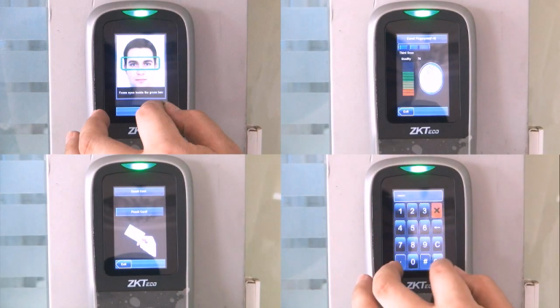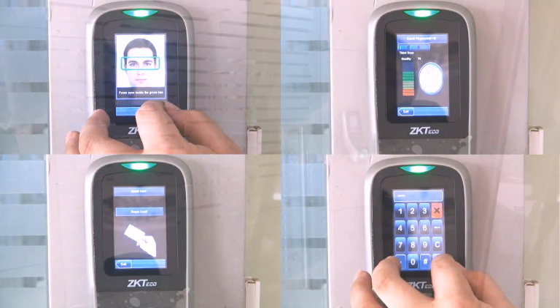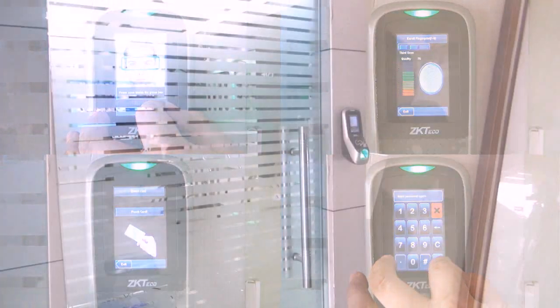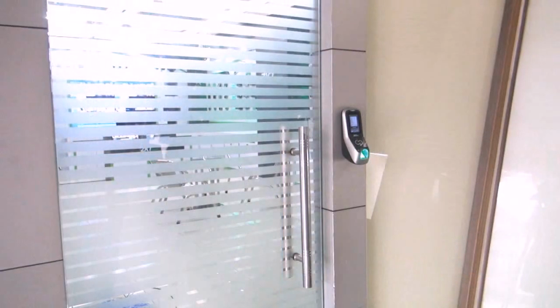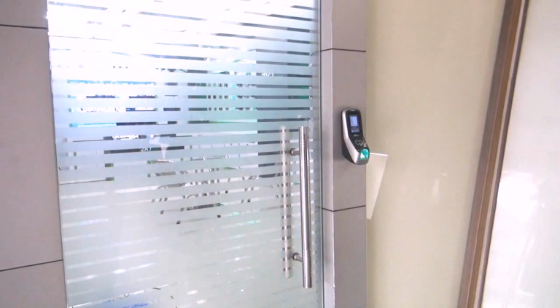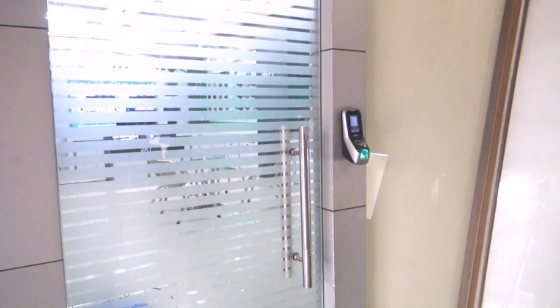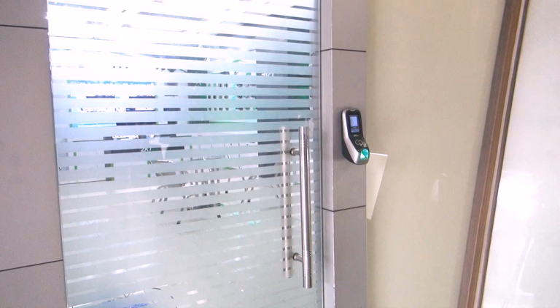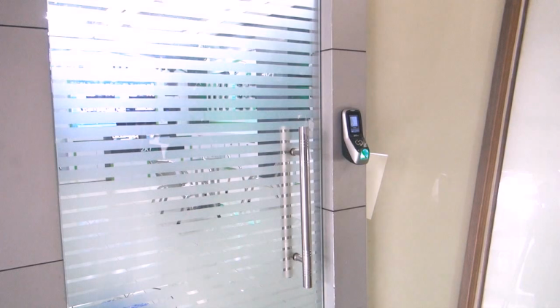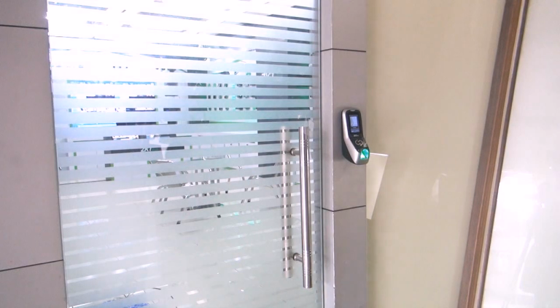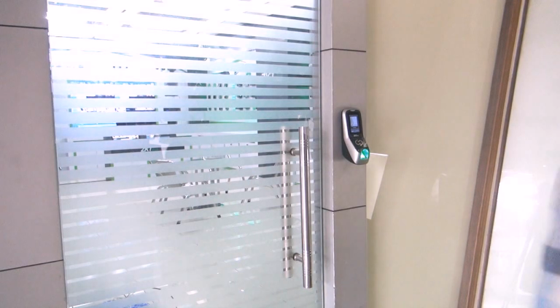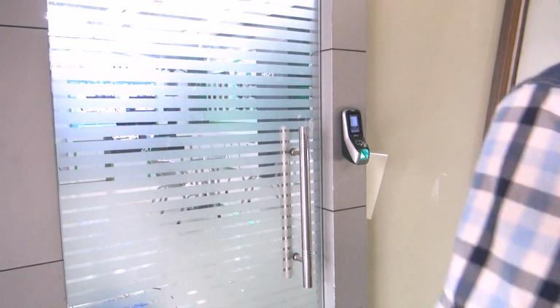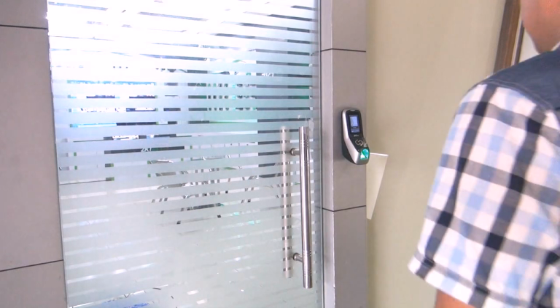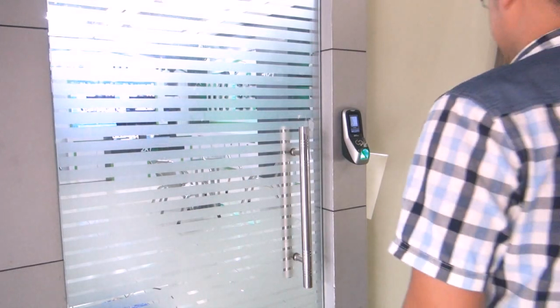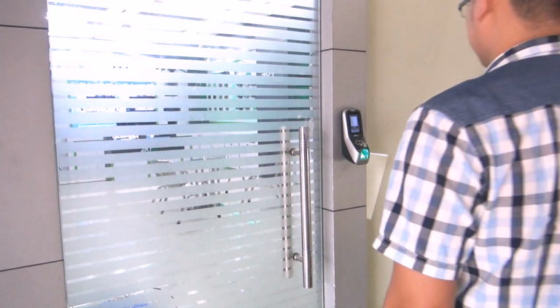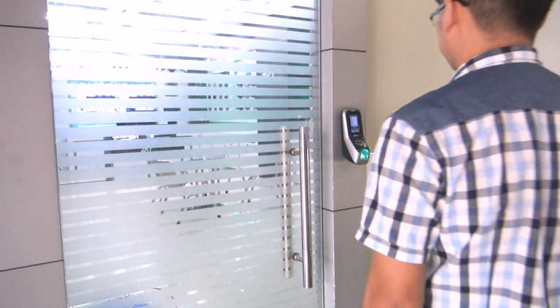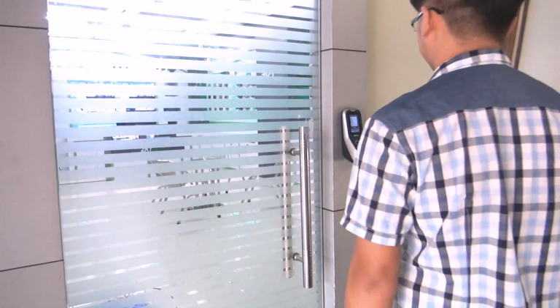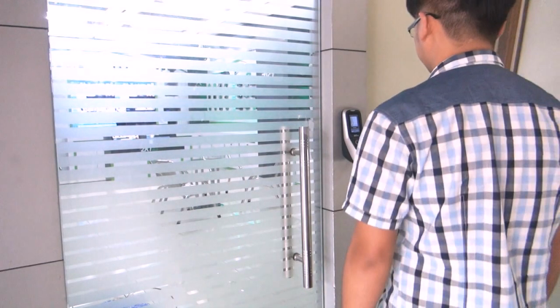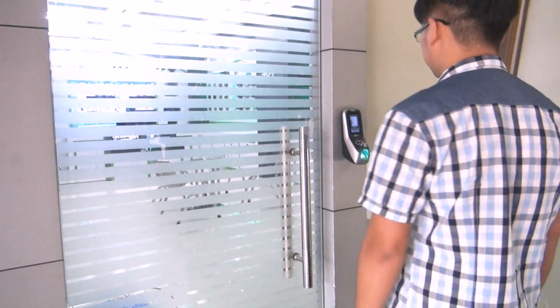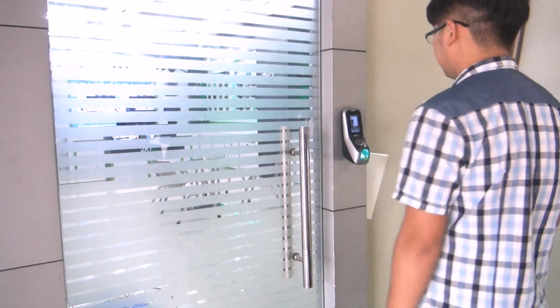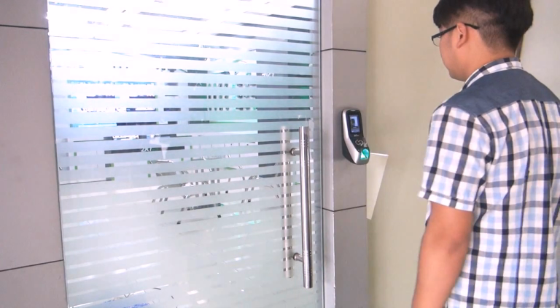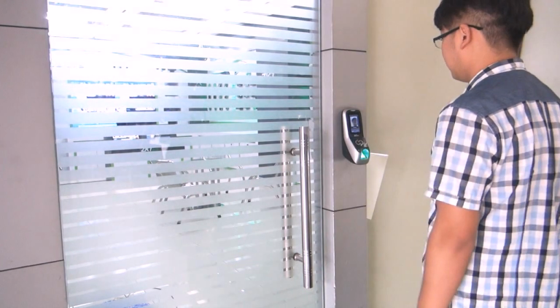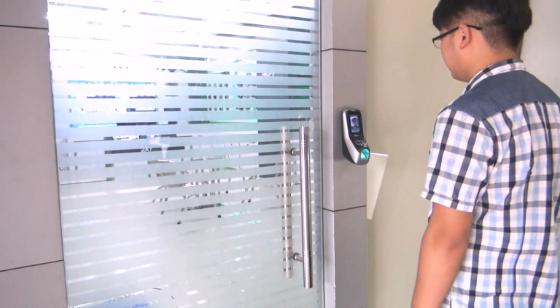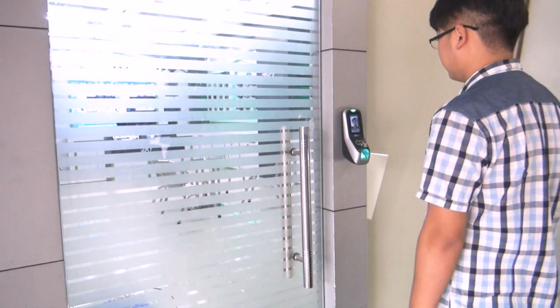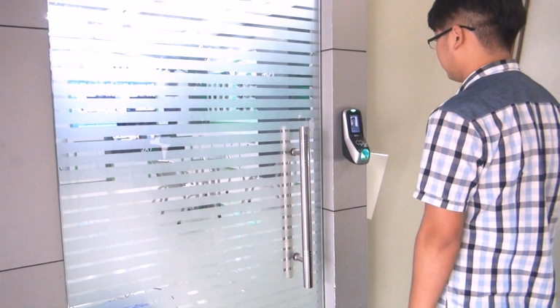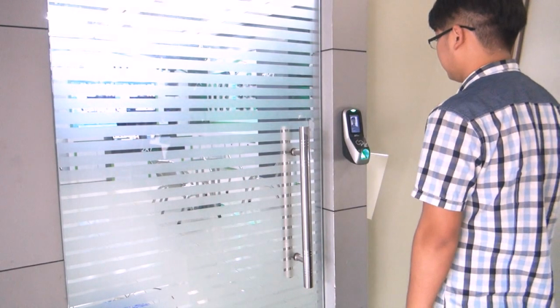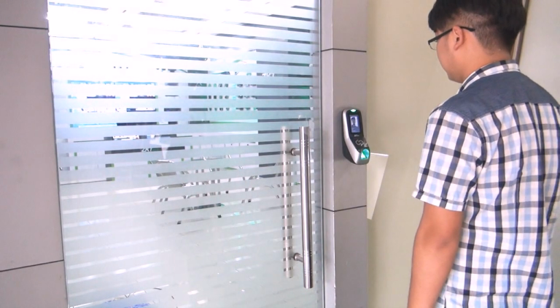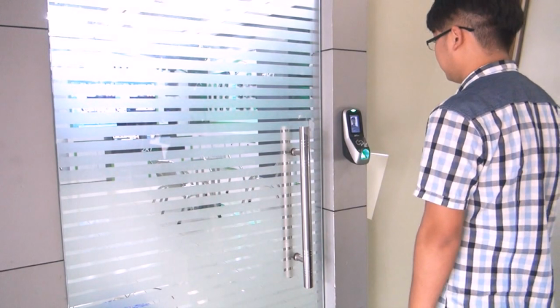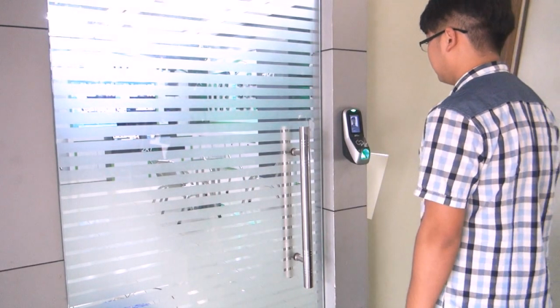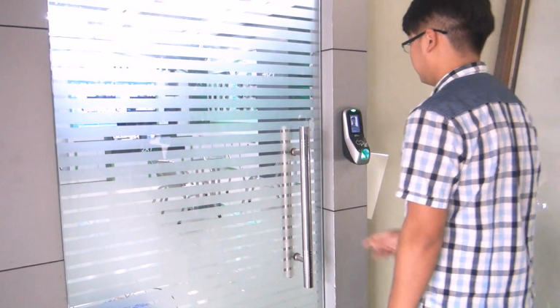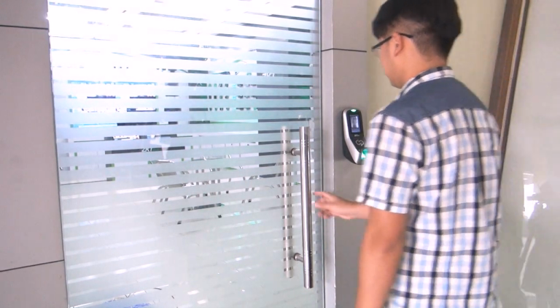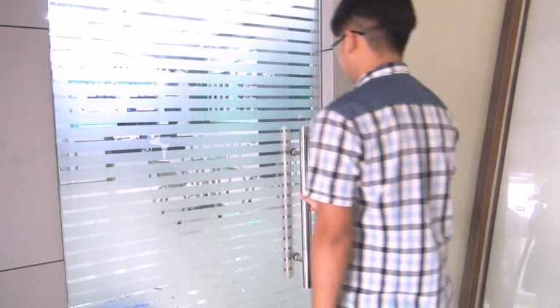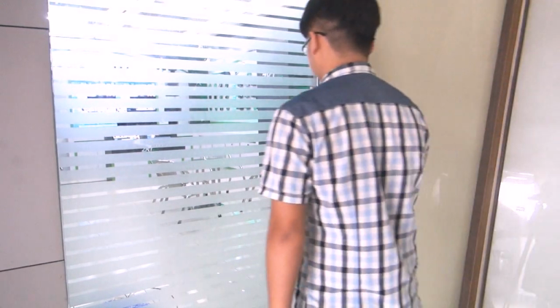Lastly, please power up your device and register with your face. After verification has been granted, you are ready to go.